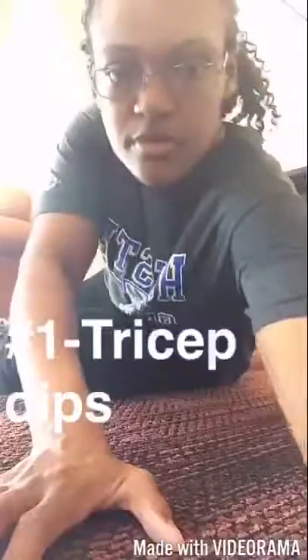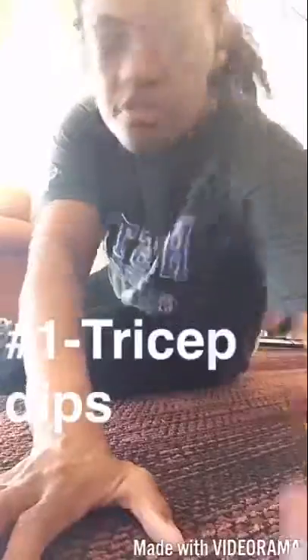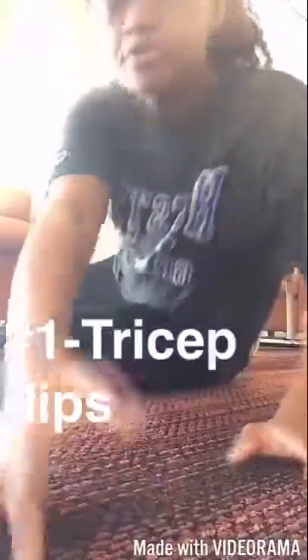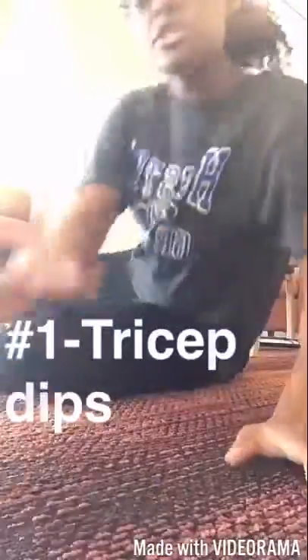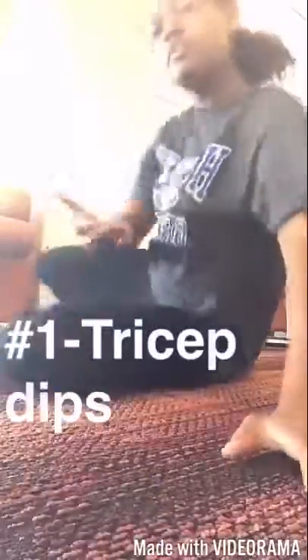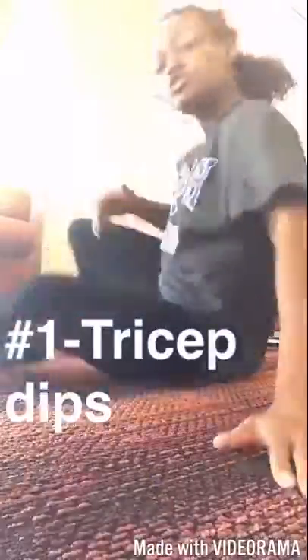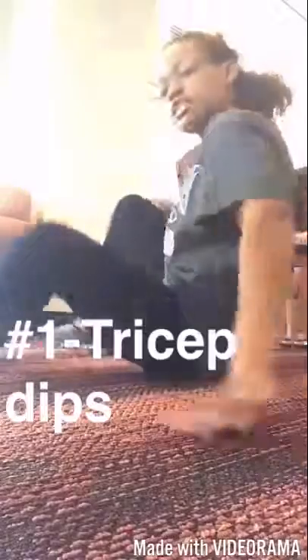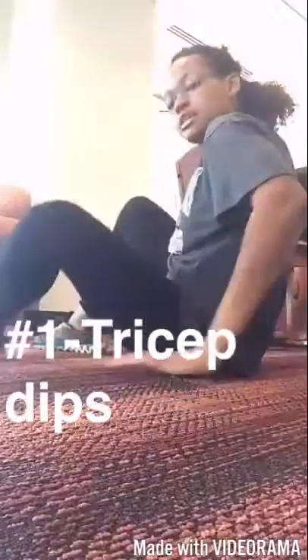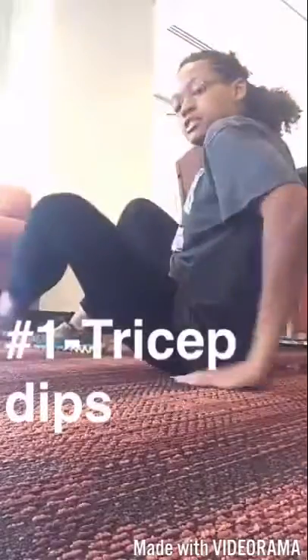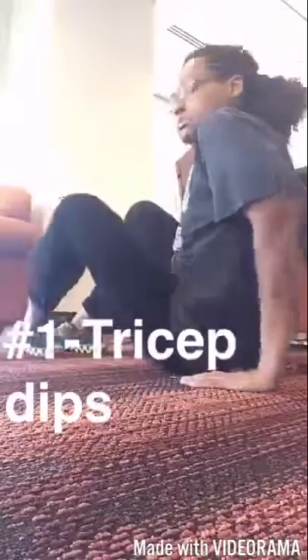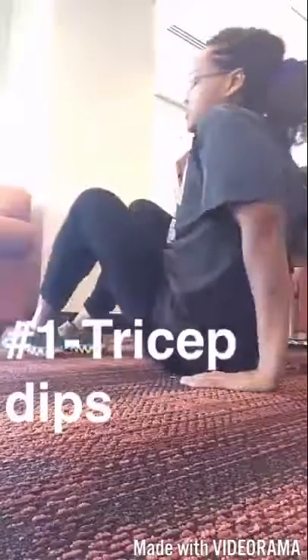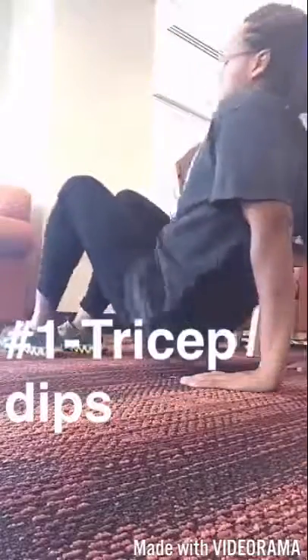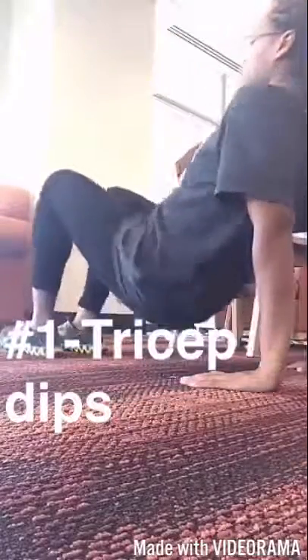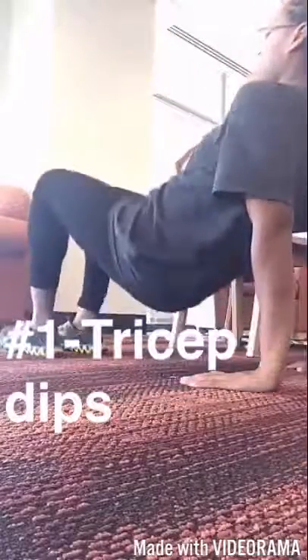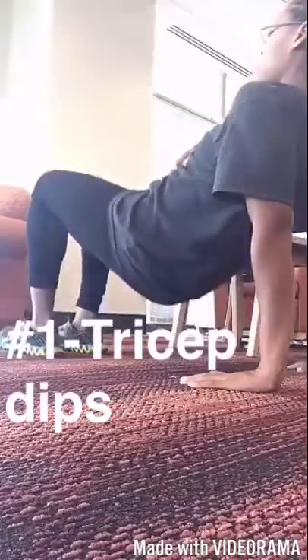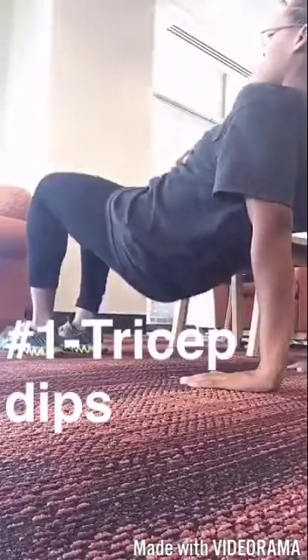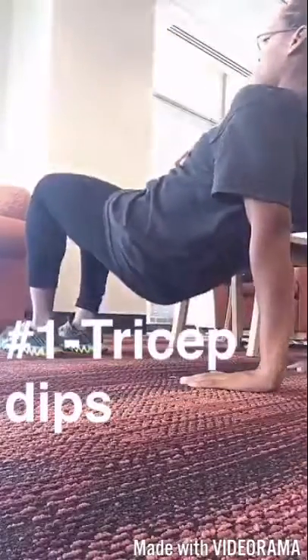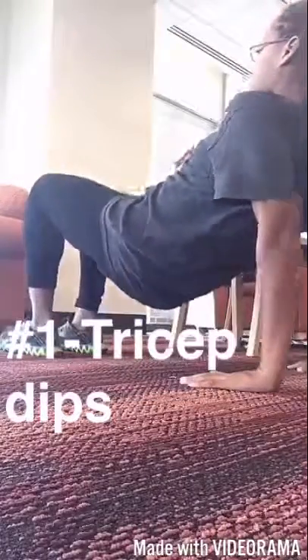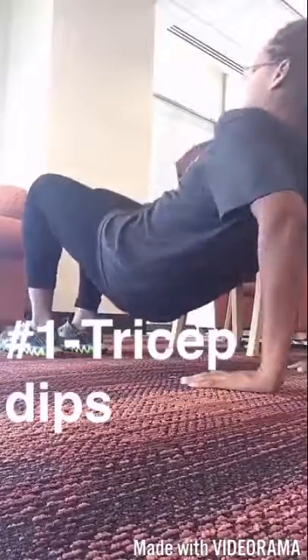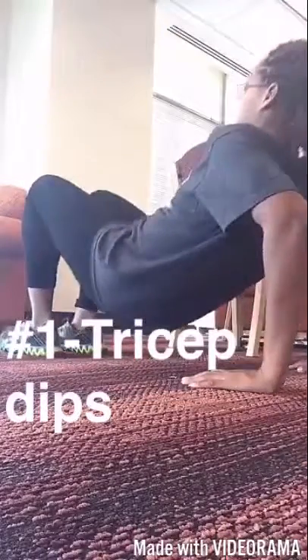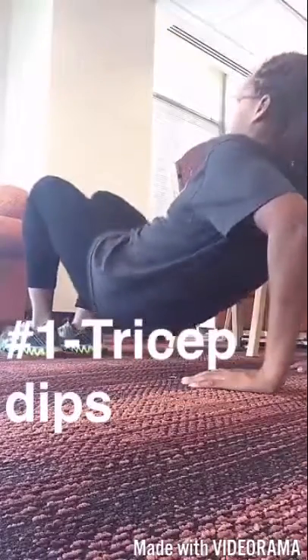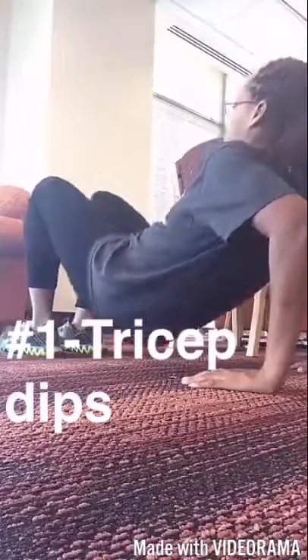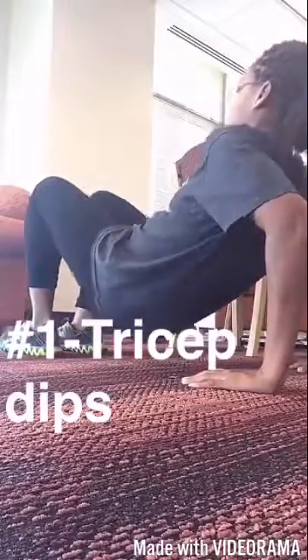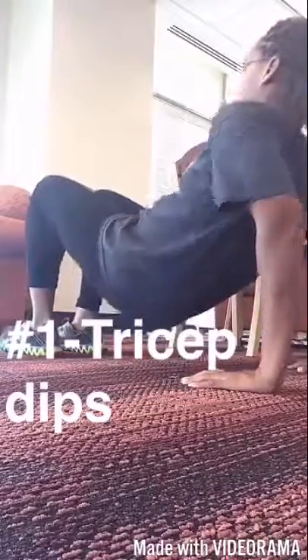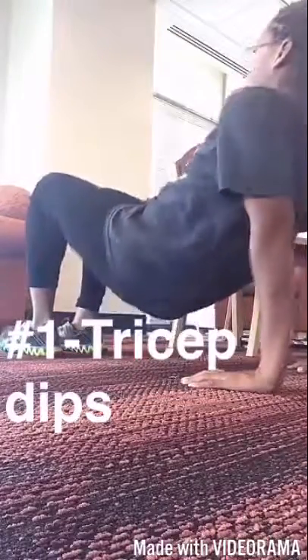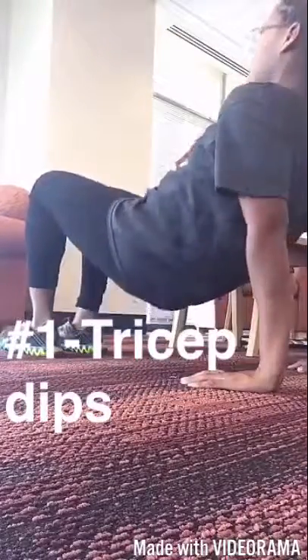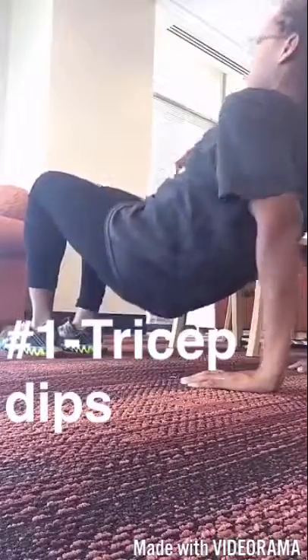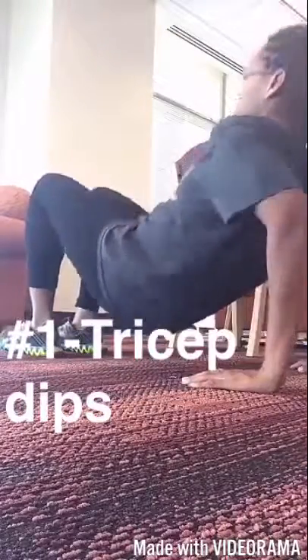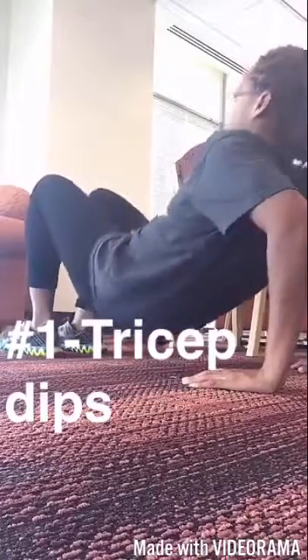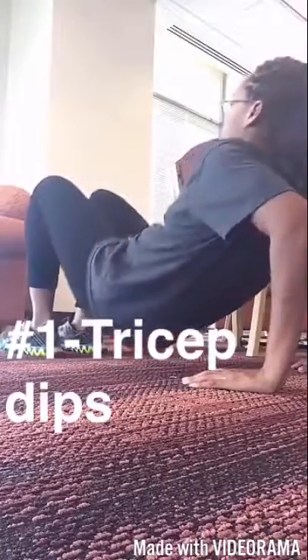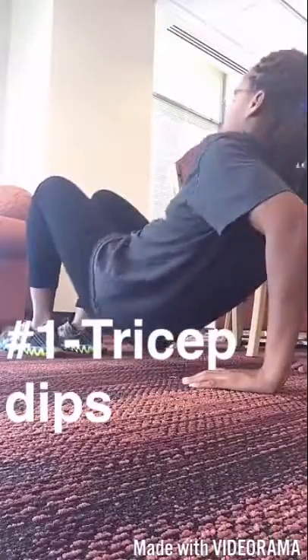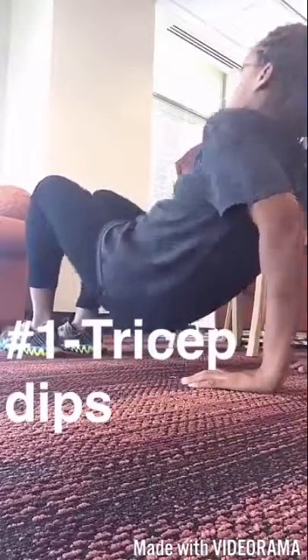First up is tricep dips. You're going to raise your hips and bend your arms gently.